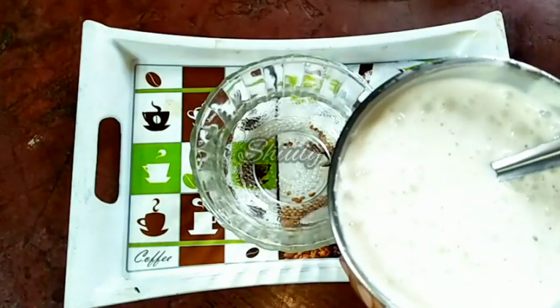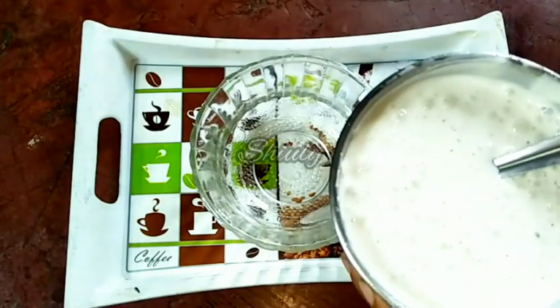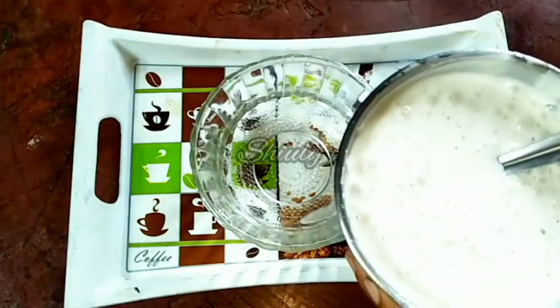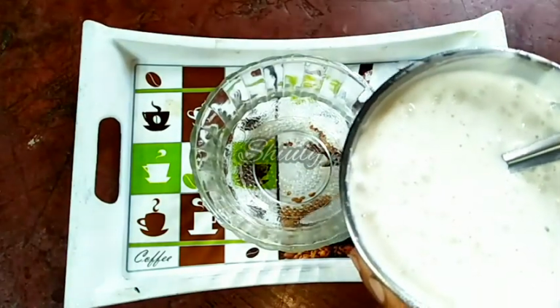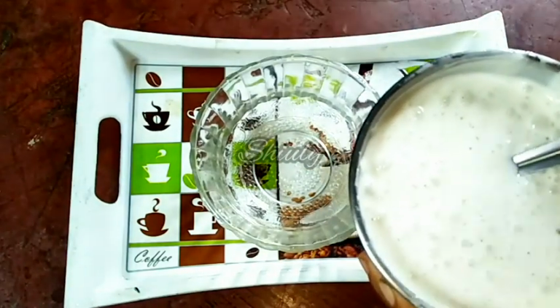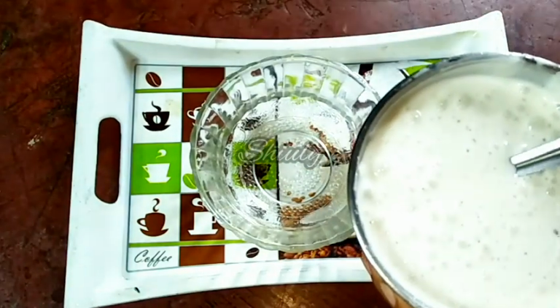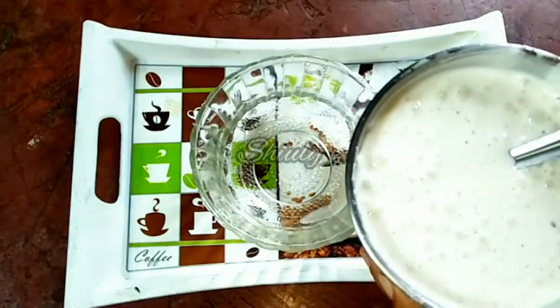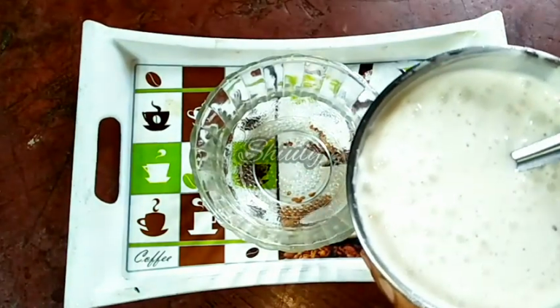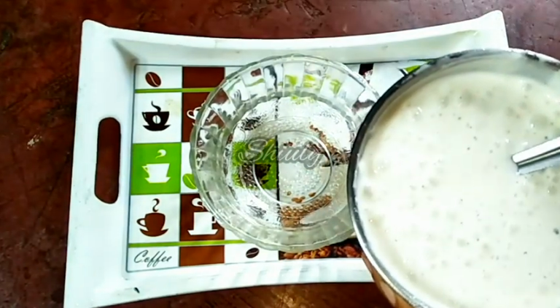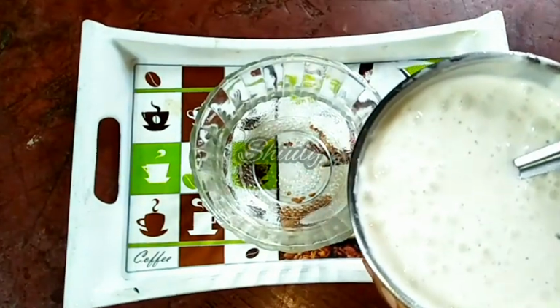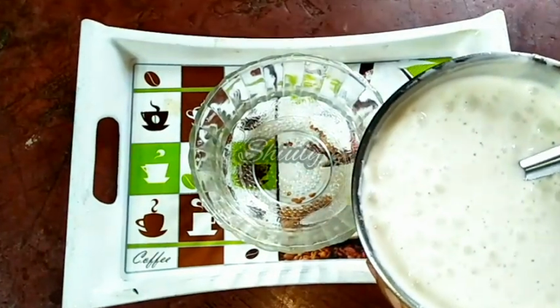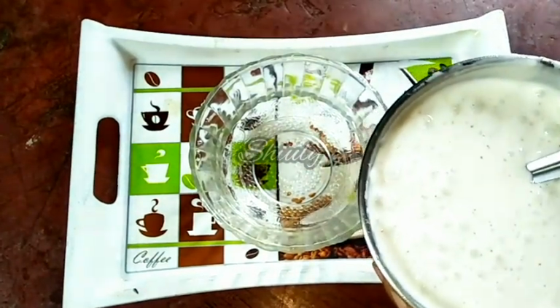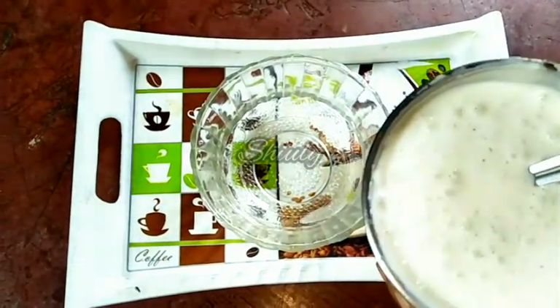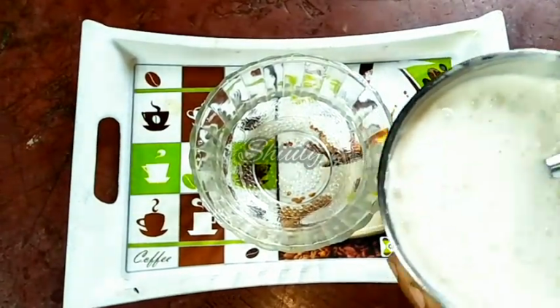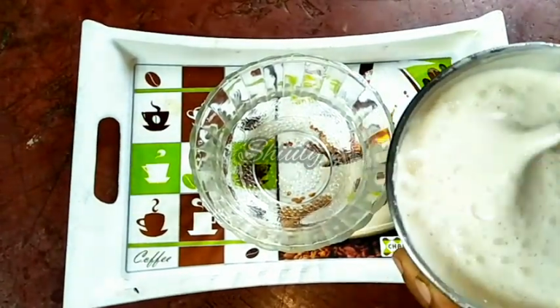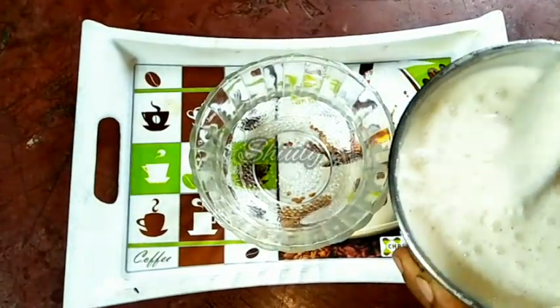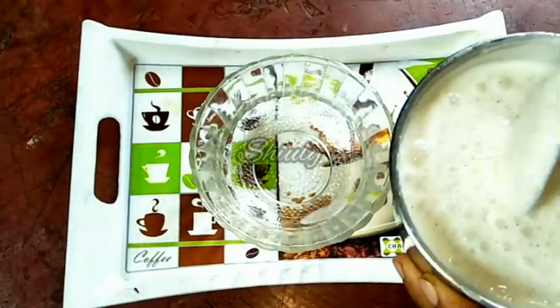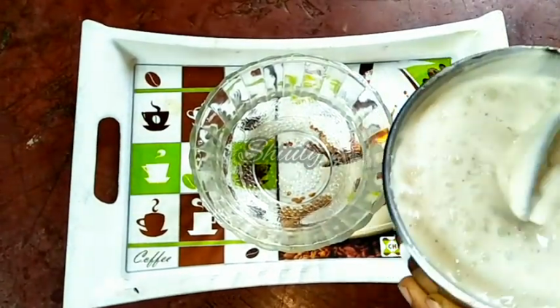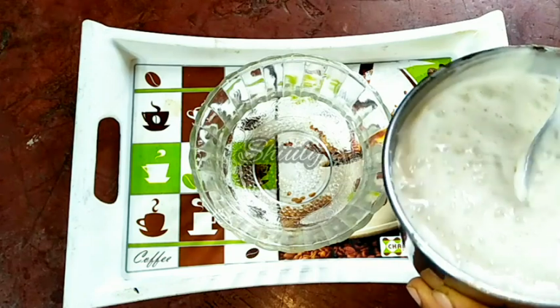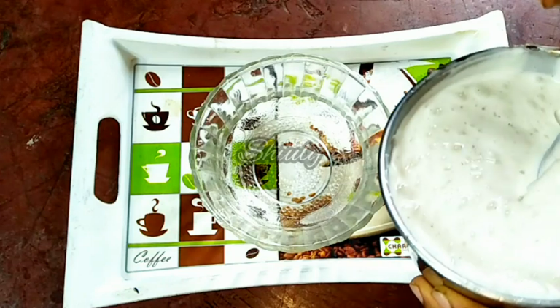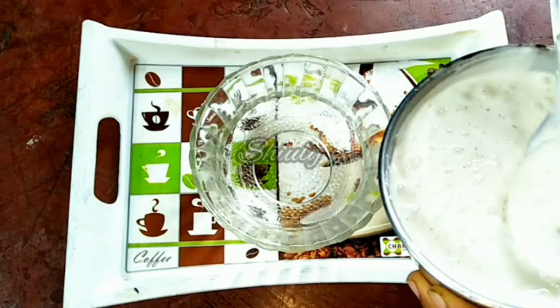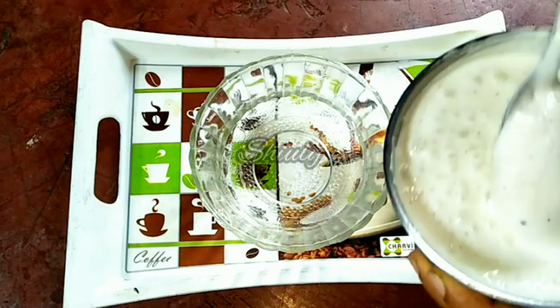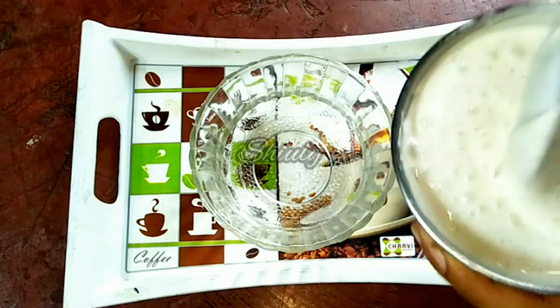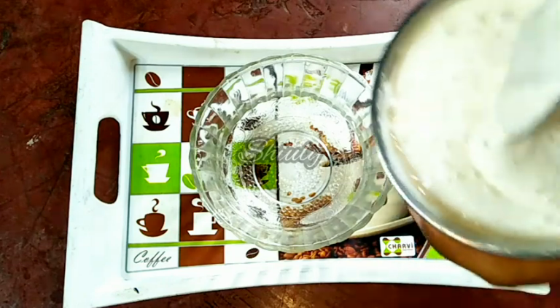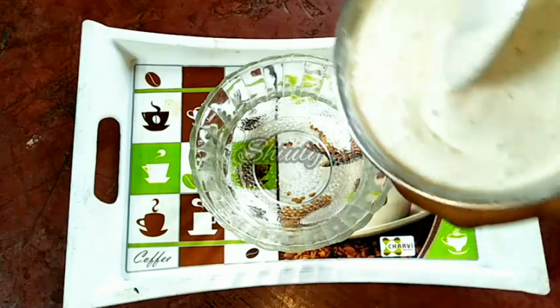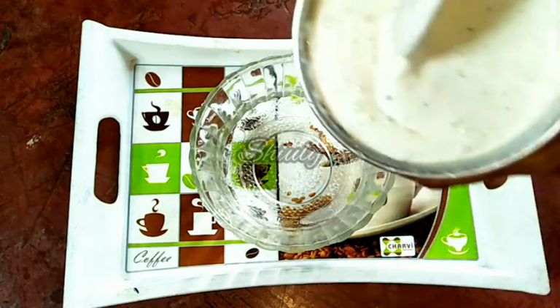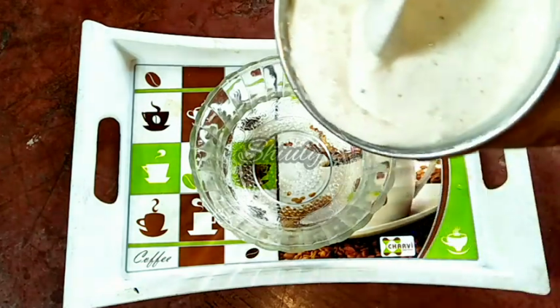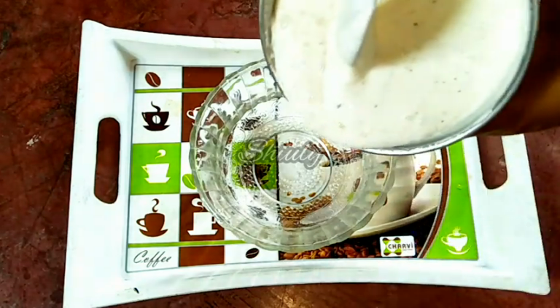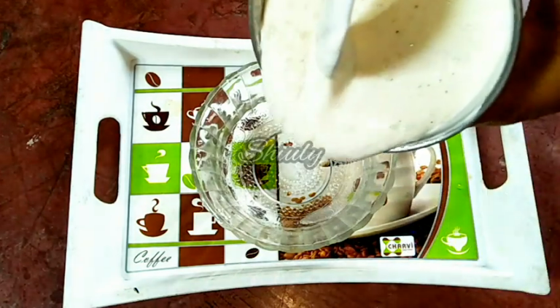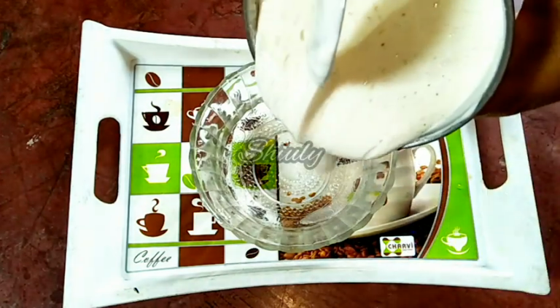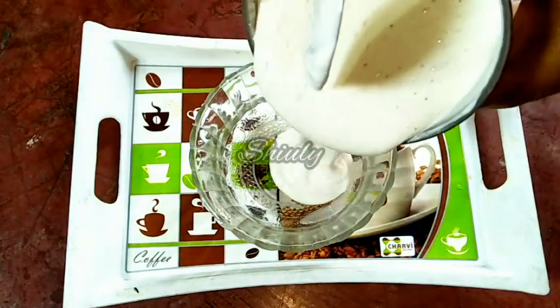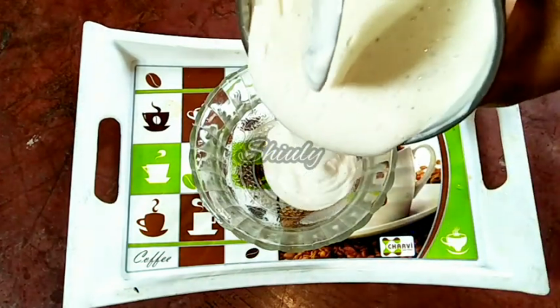You can store this mayonnaise for about 1 month in a normal refrigerator, and you may freeze it for about 3 months.